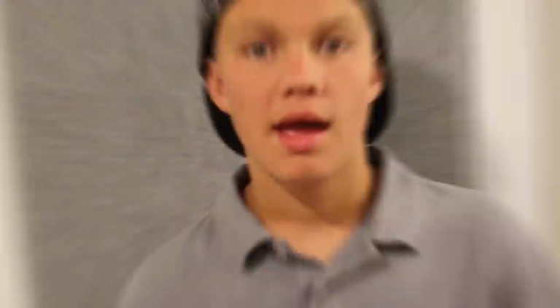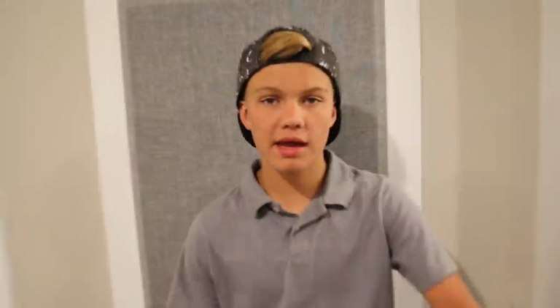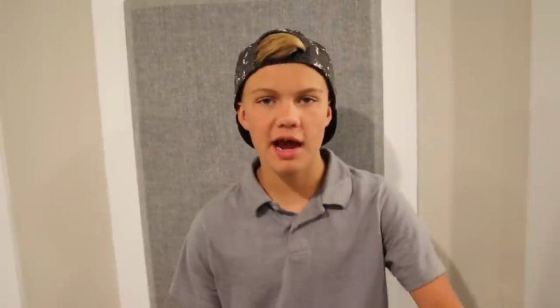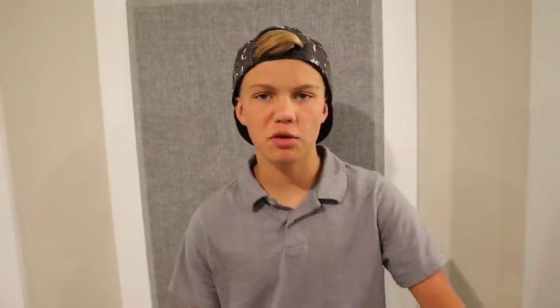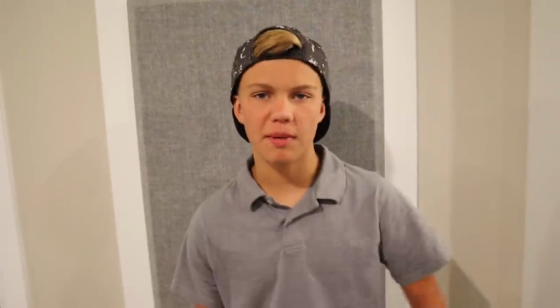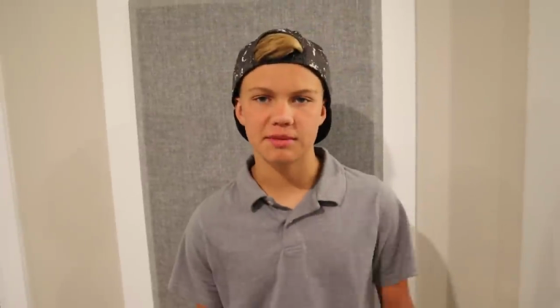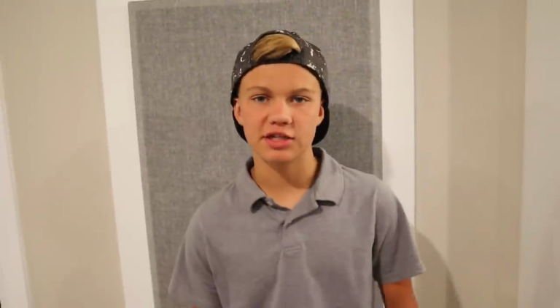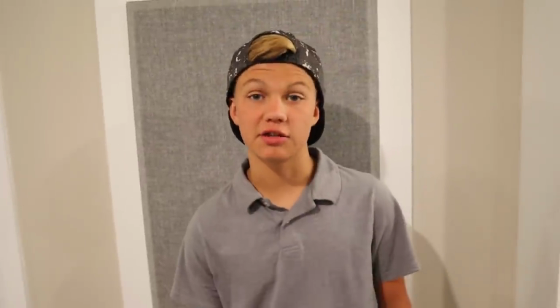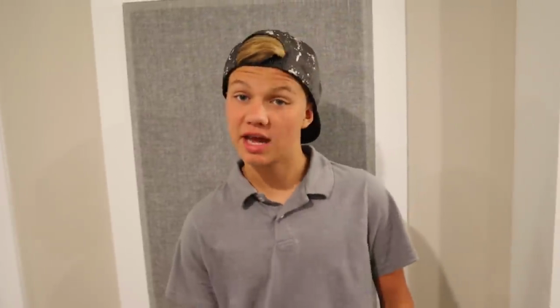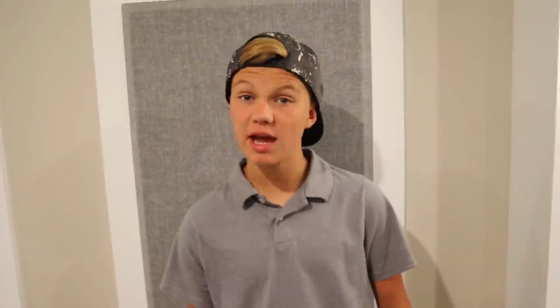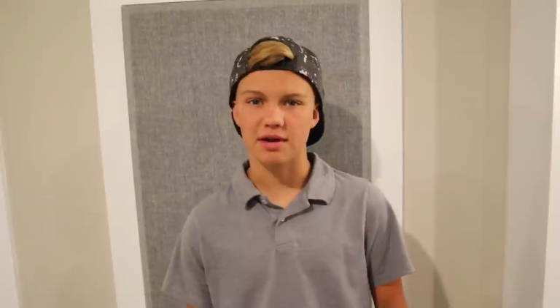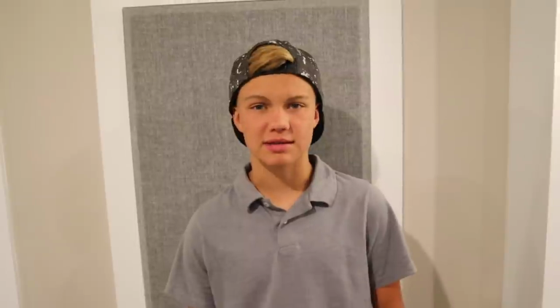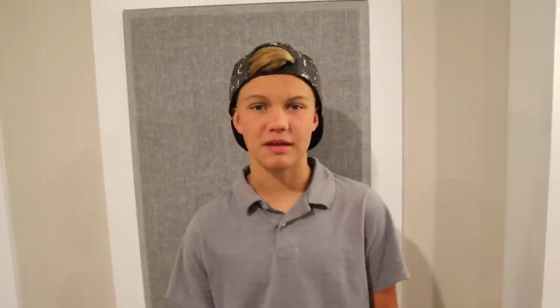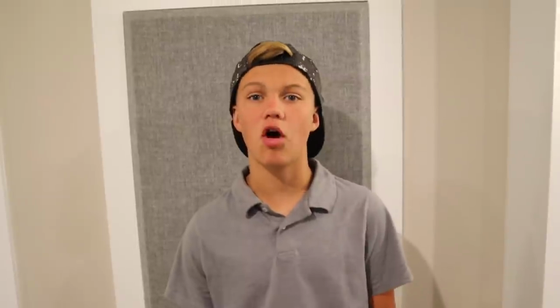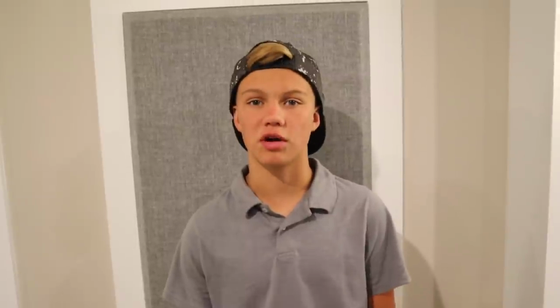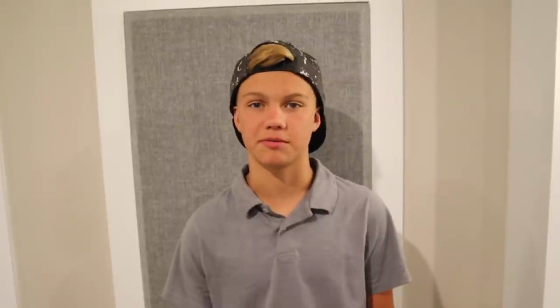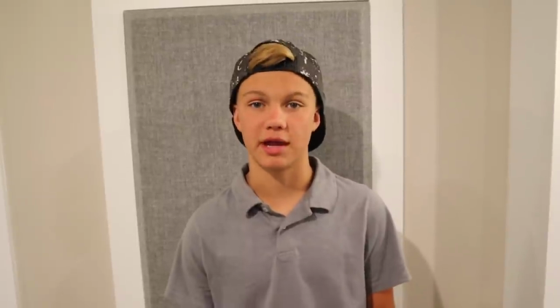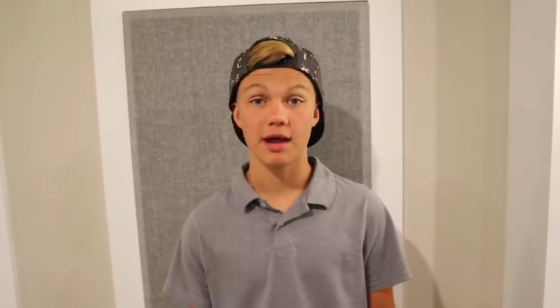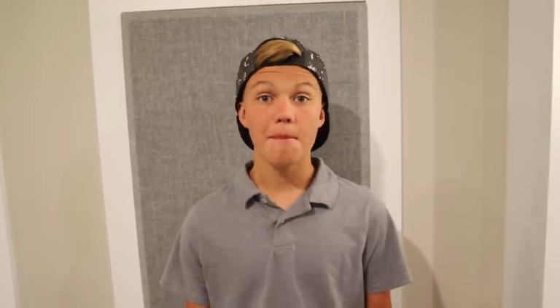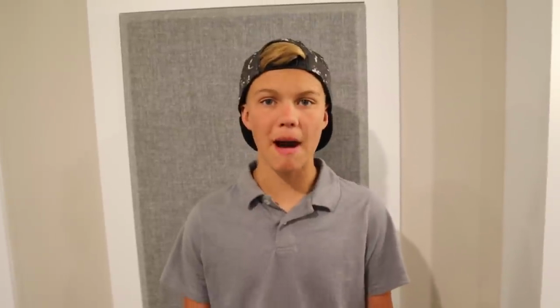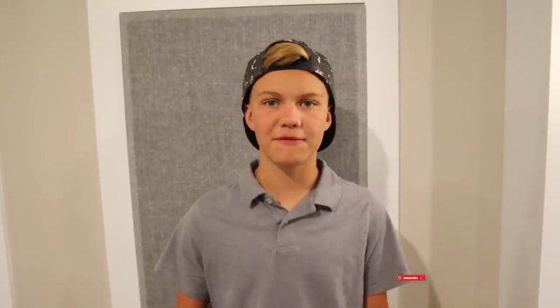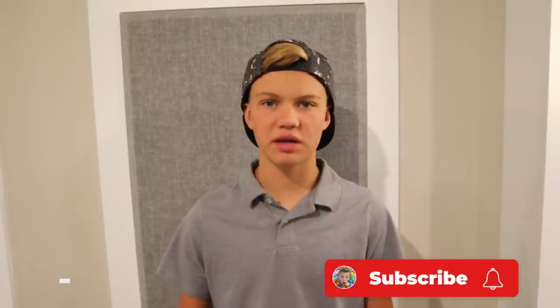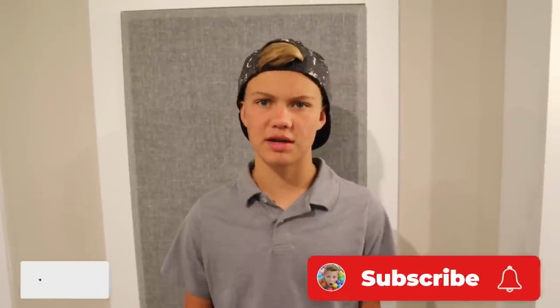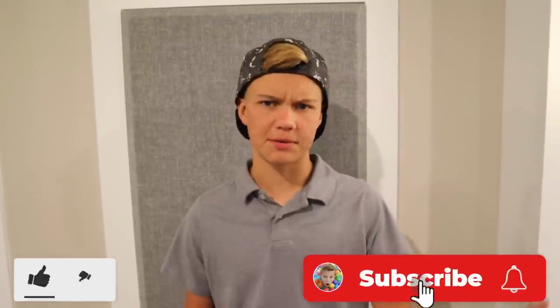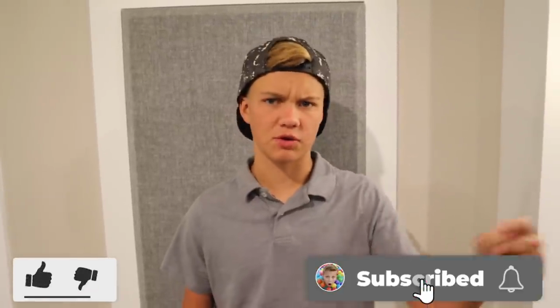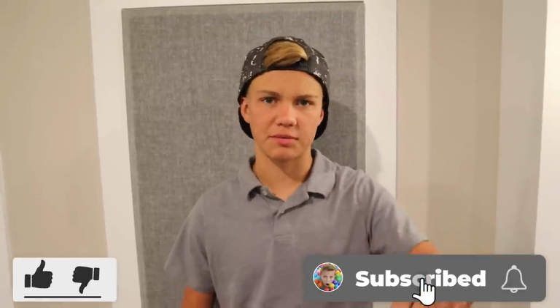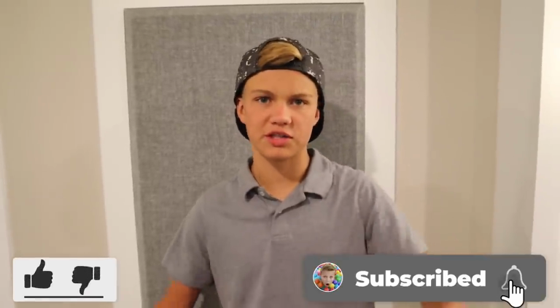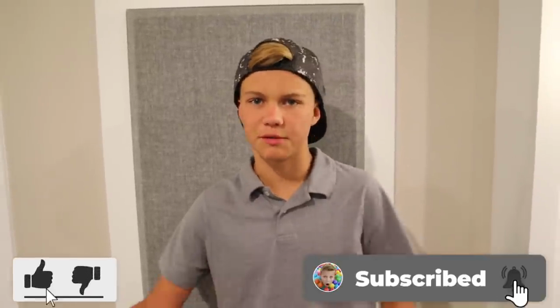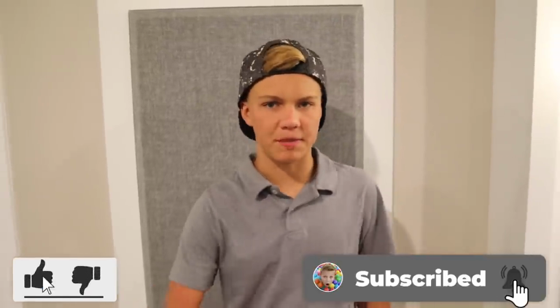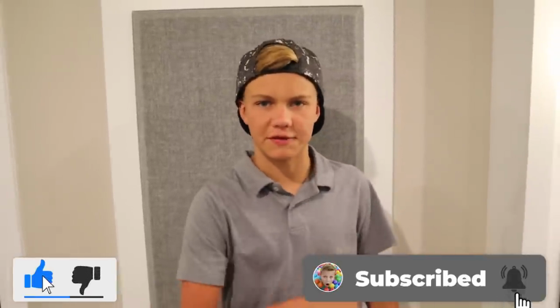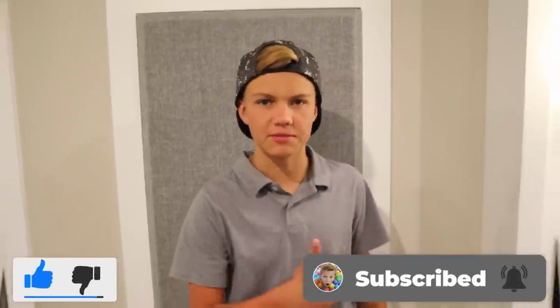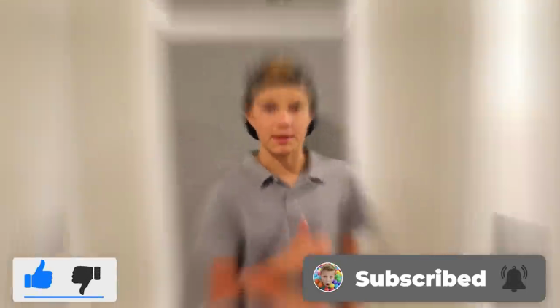Hey guys, welcome back to my channel. Today I've got something awesome planned. But before I get started, subscribe to my channel and give me a big thumbs up.